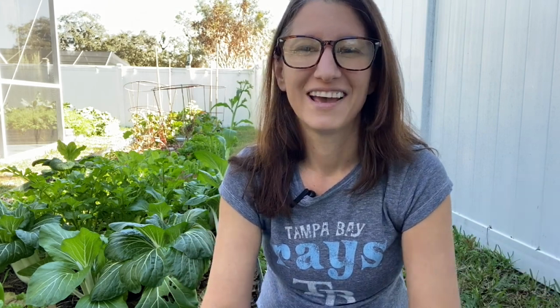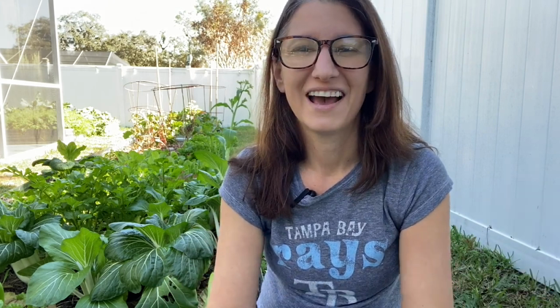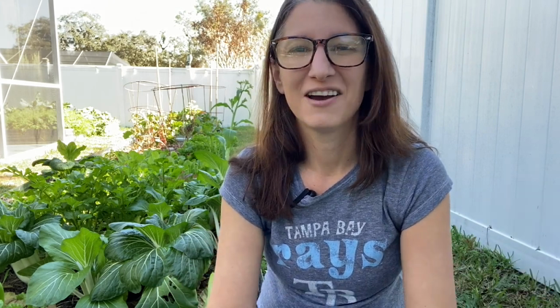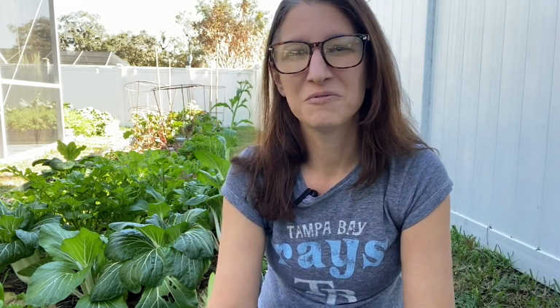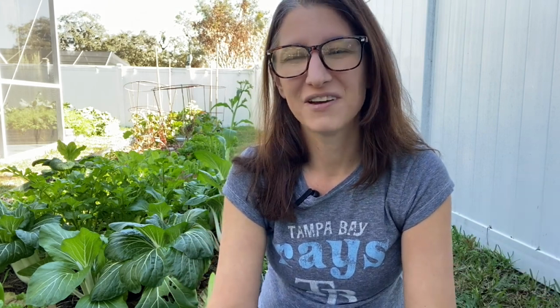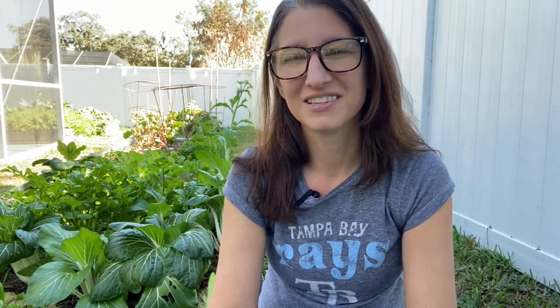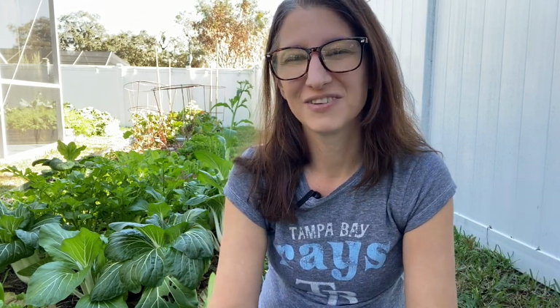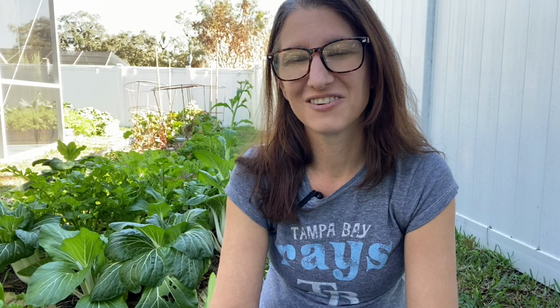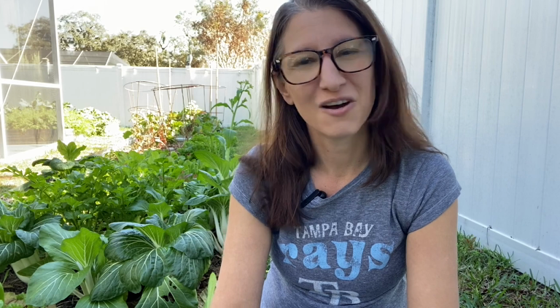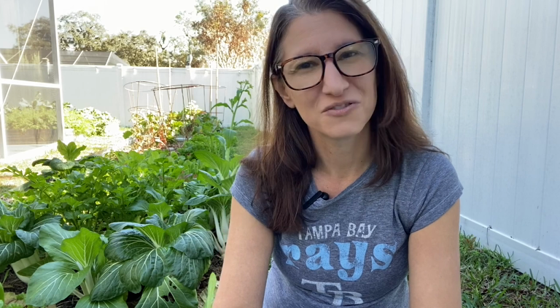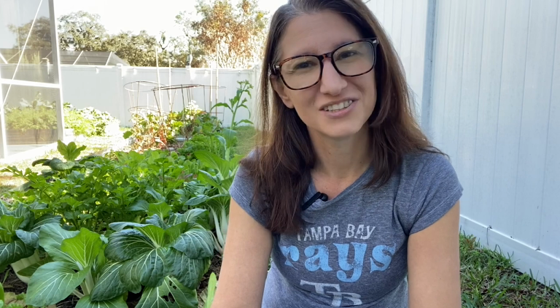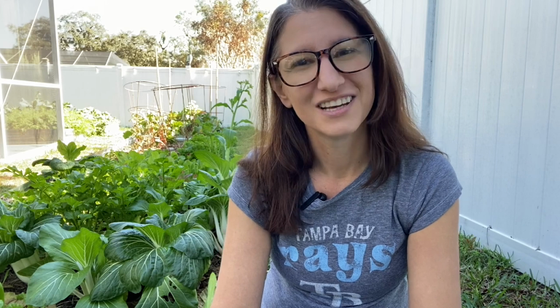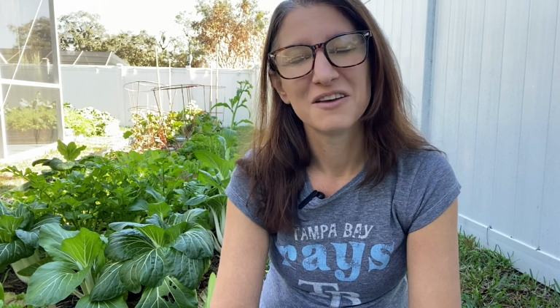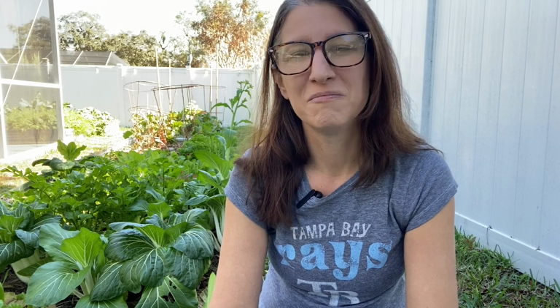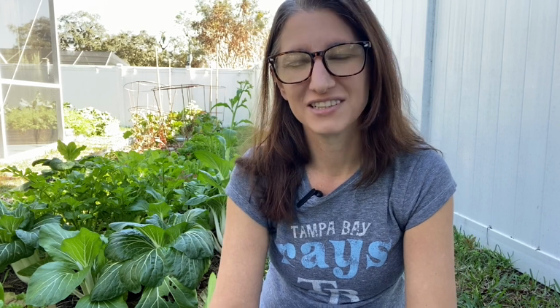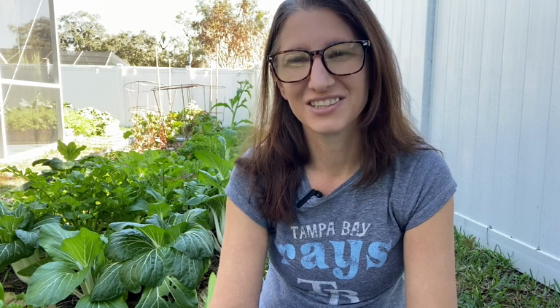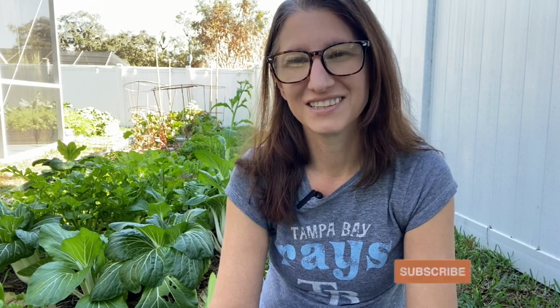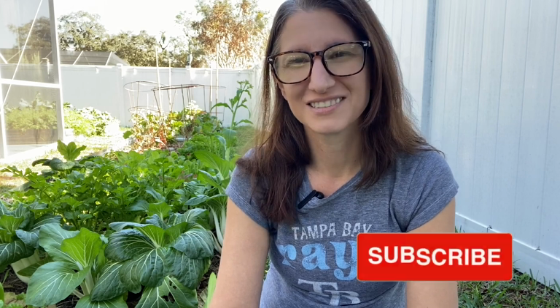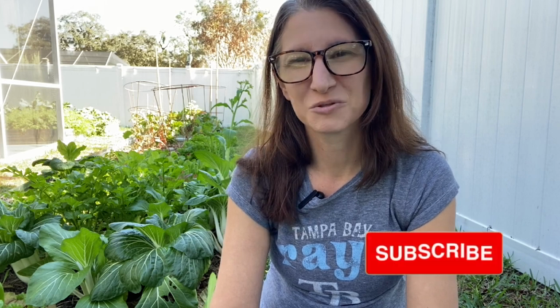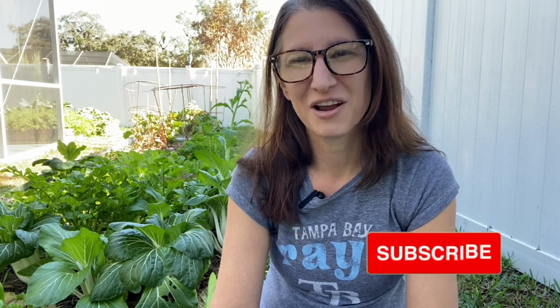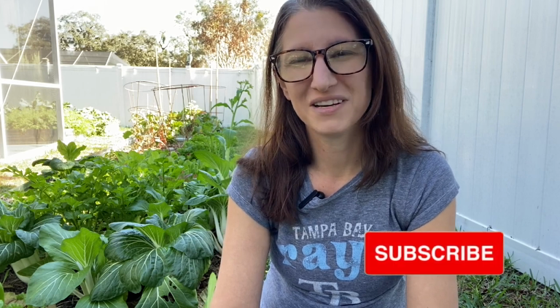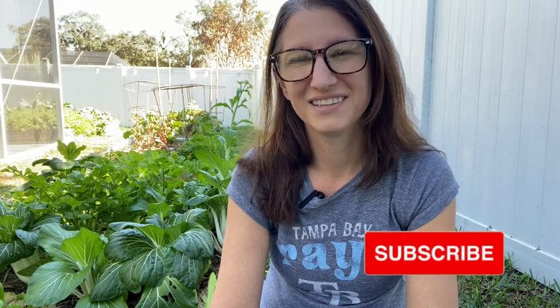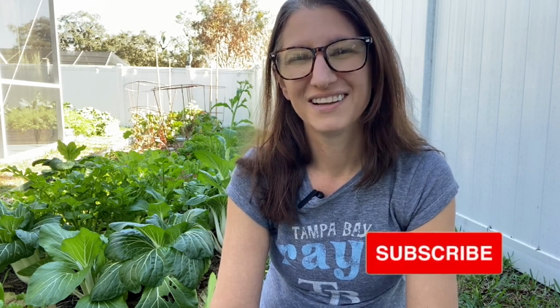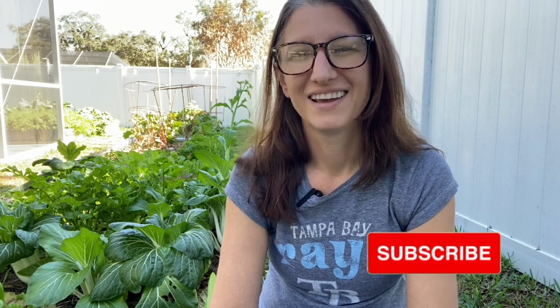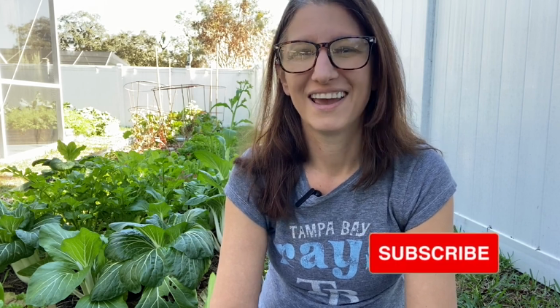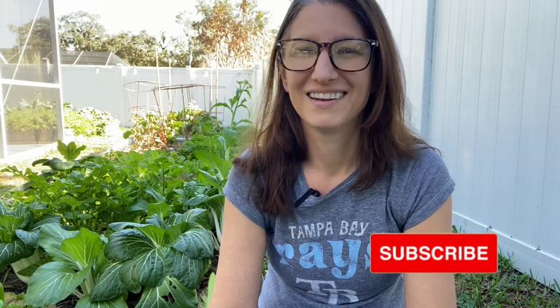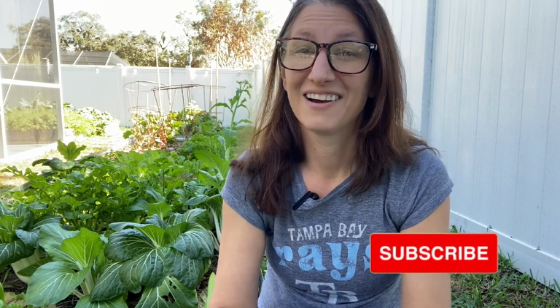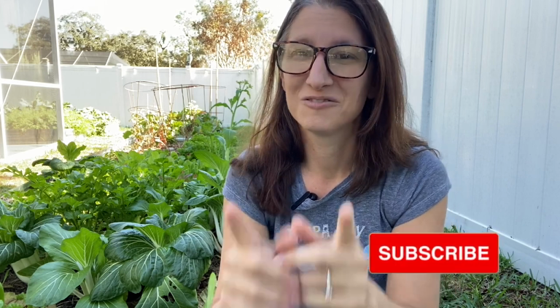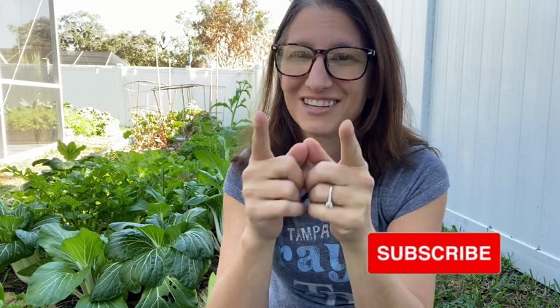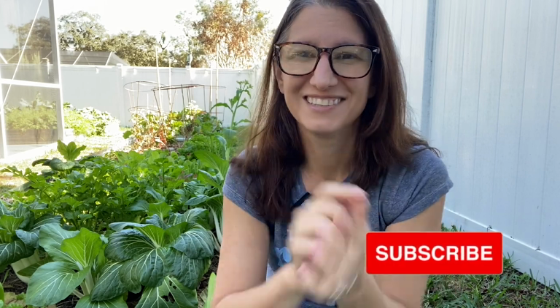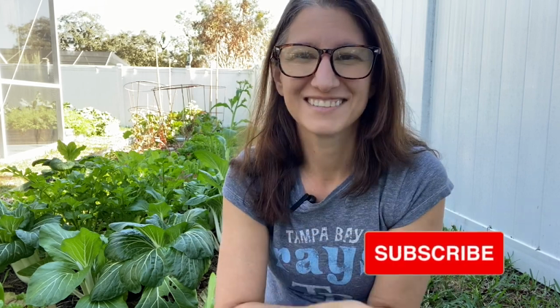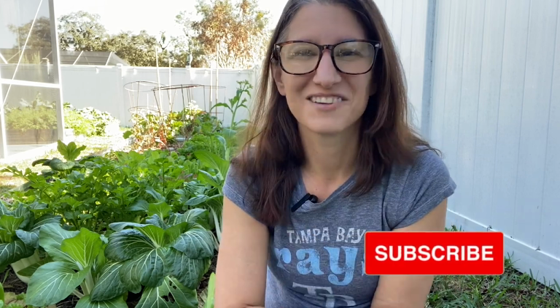I hope you found this video helpful. Make sure to hit that subscribe button and we'll talk to you next time.